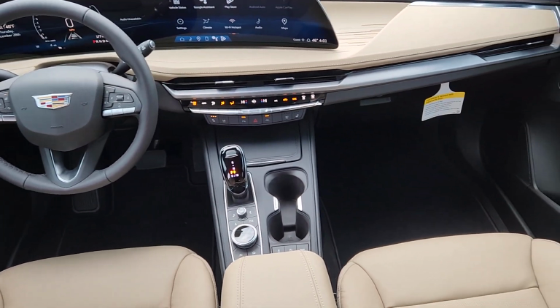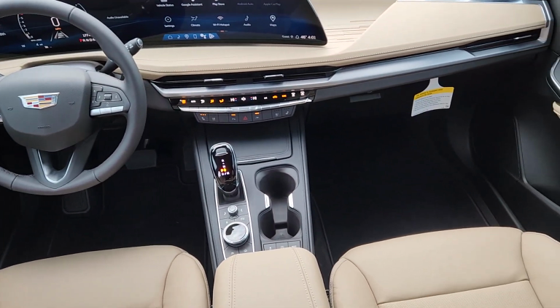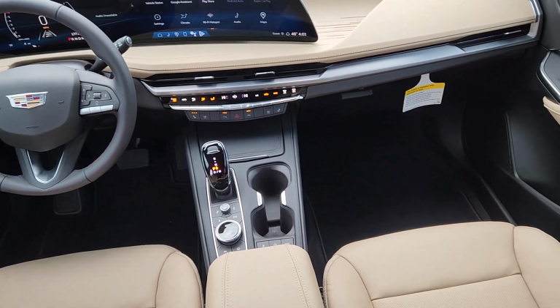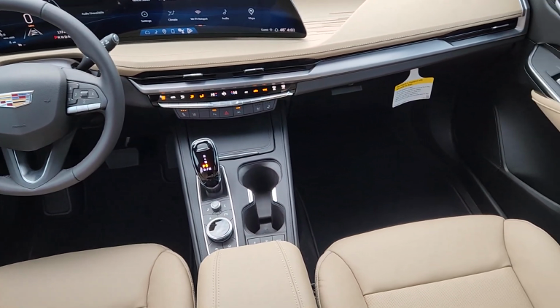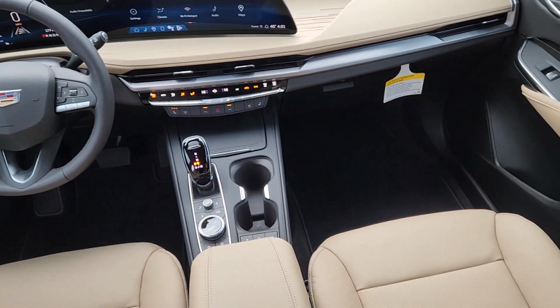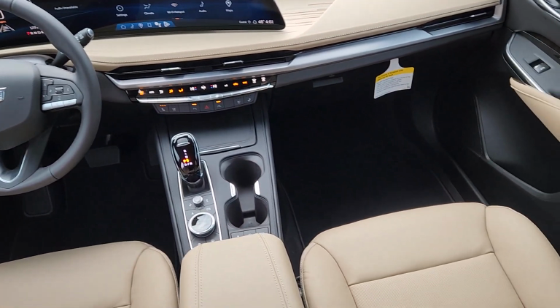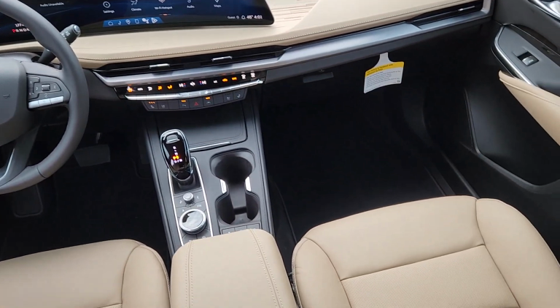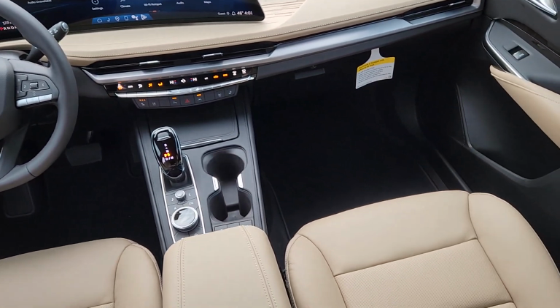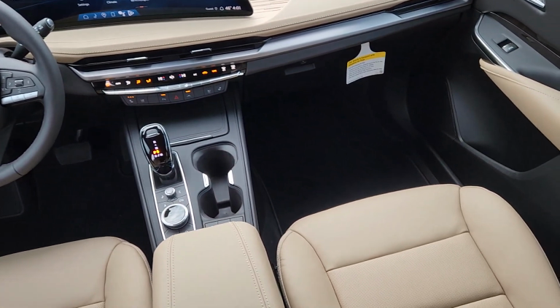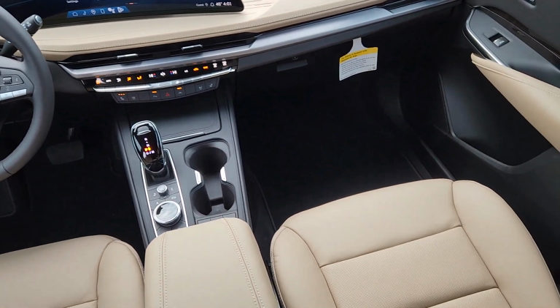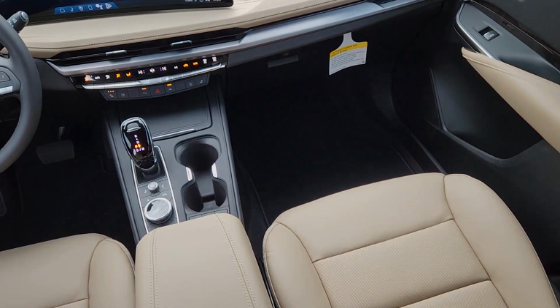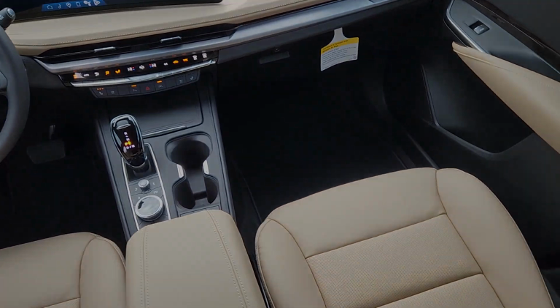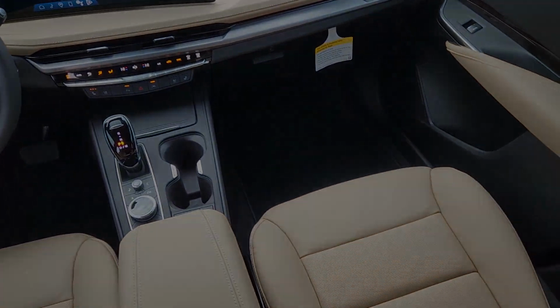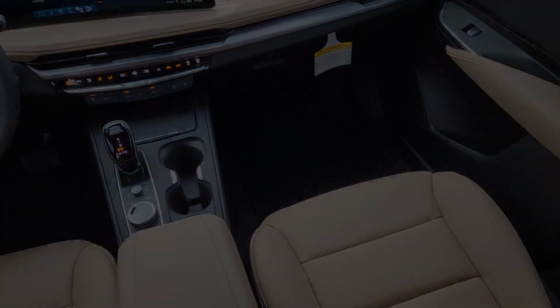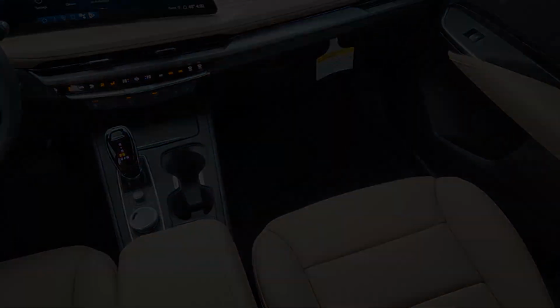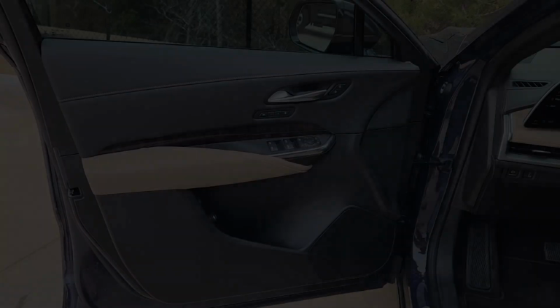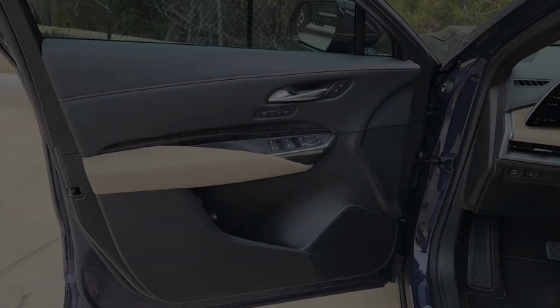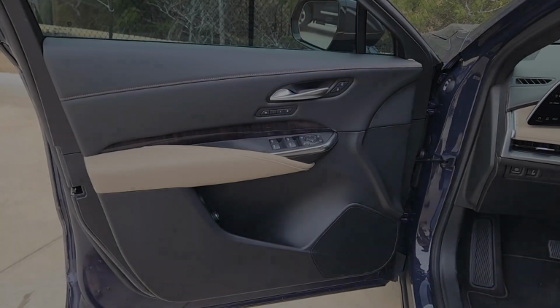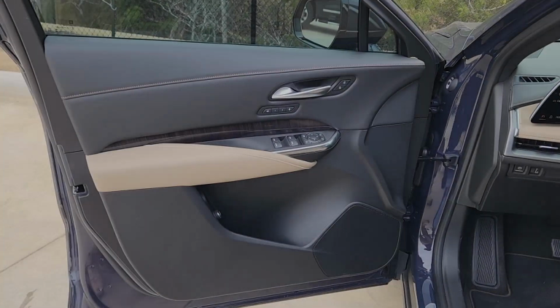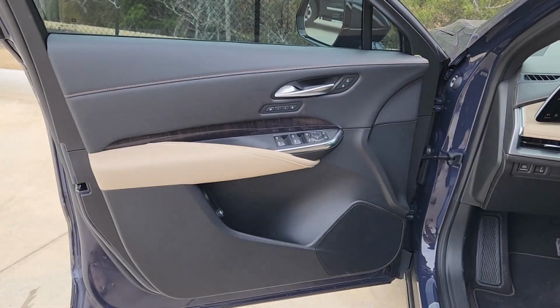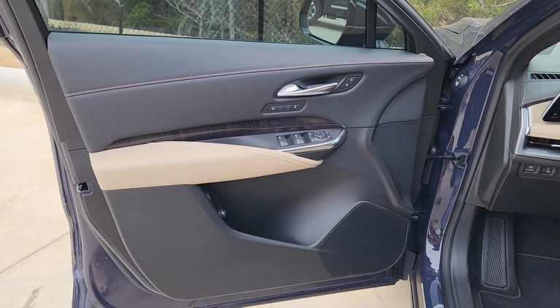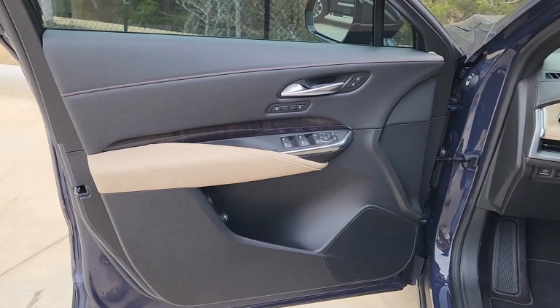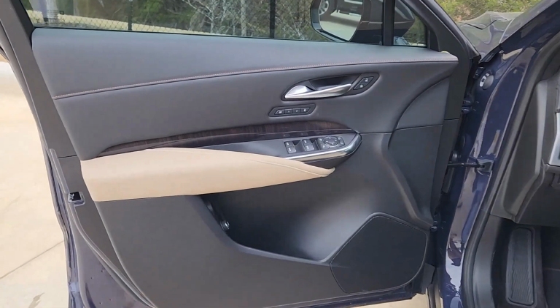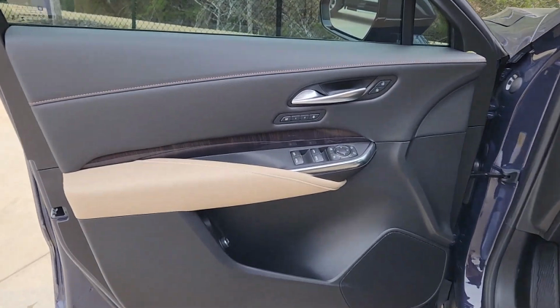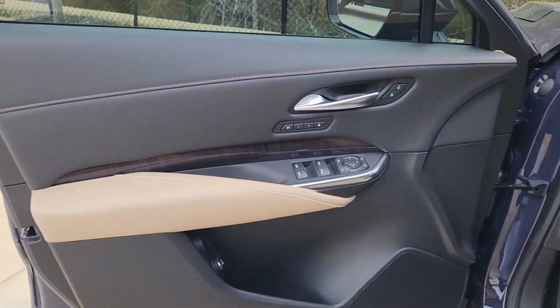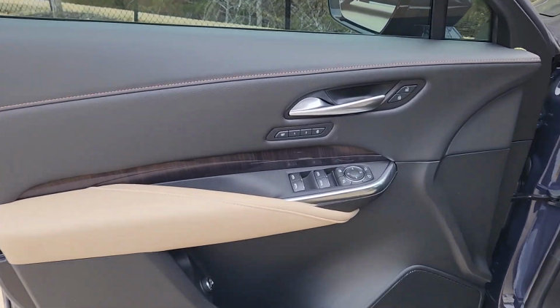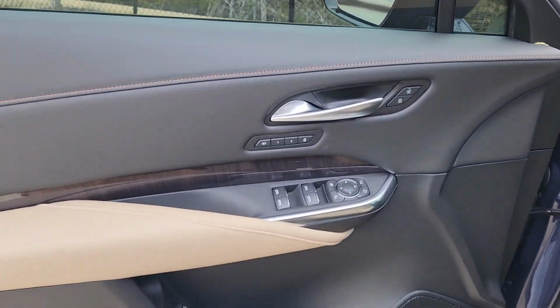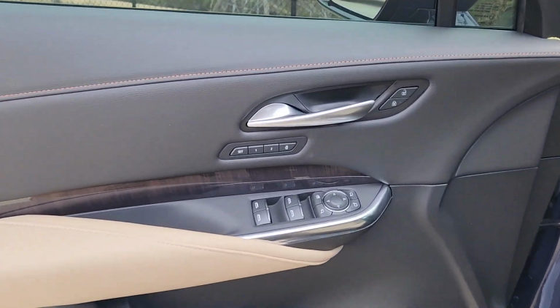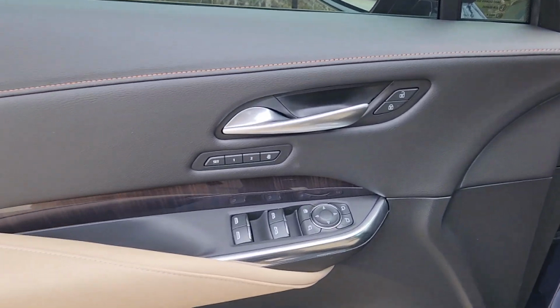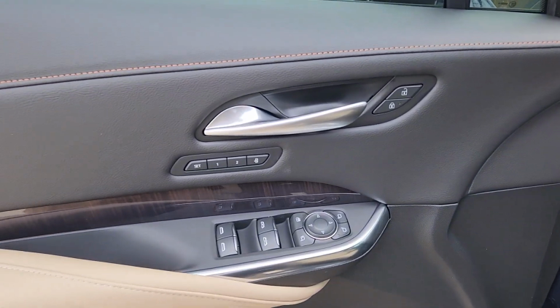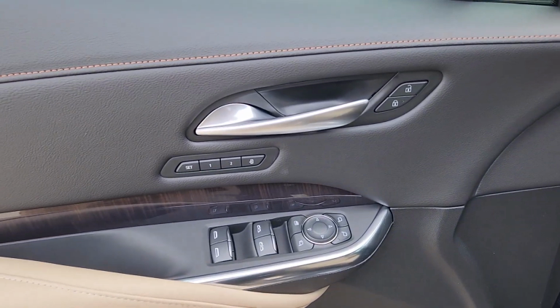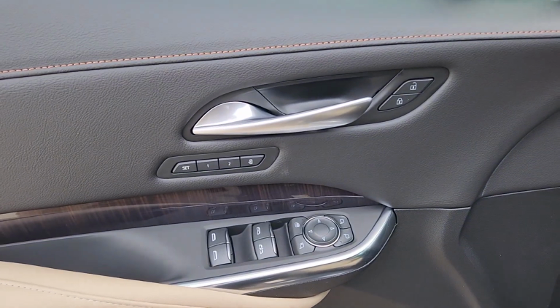Sun moonroof, heated driver's seat, navigation system, keyless entry, and rear camera mirror.